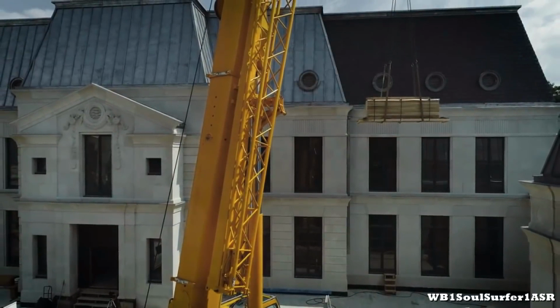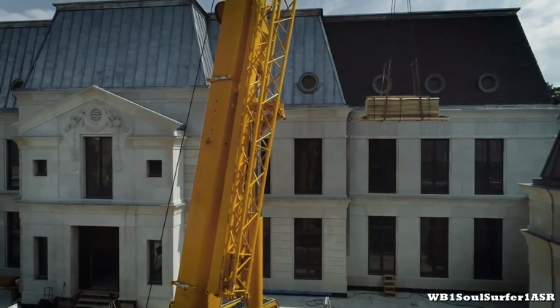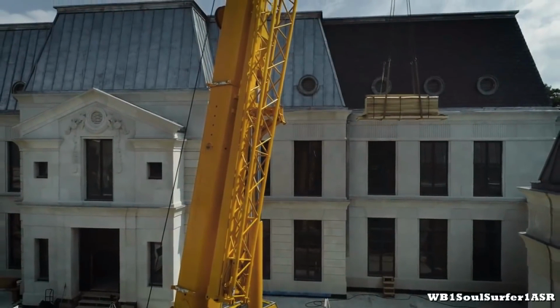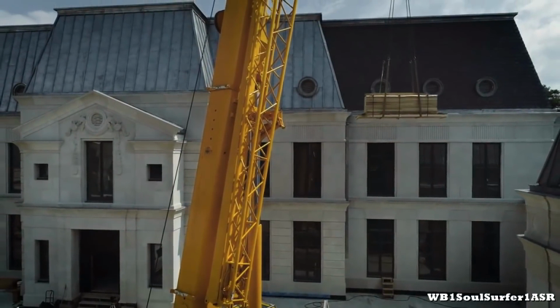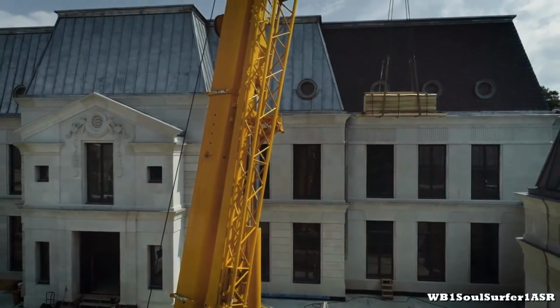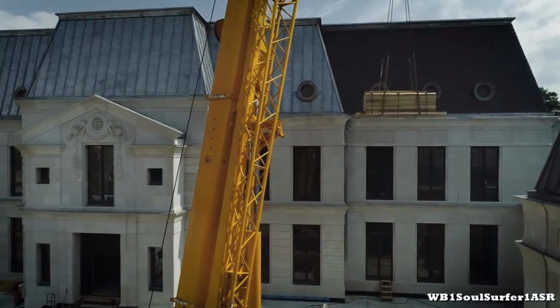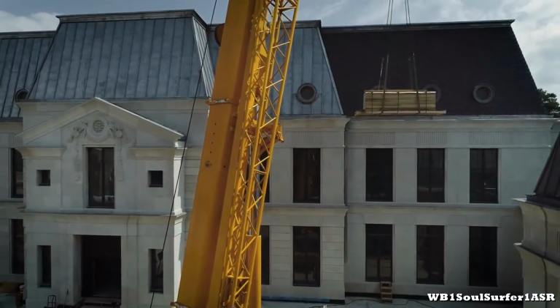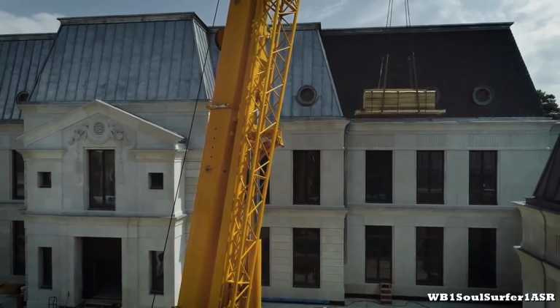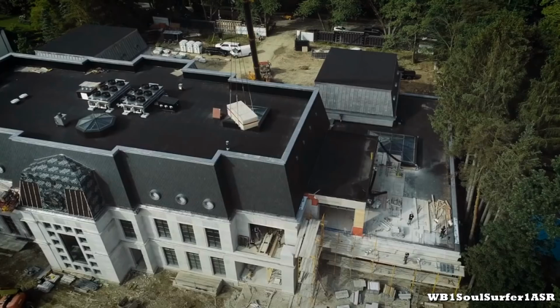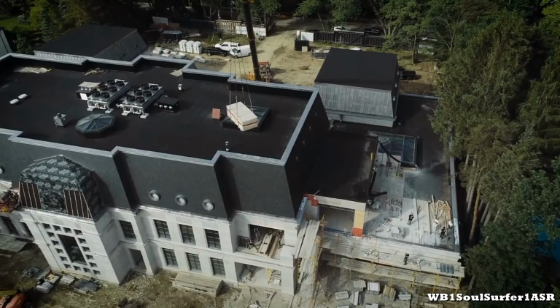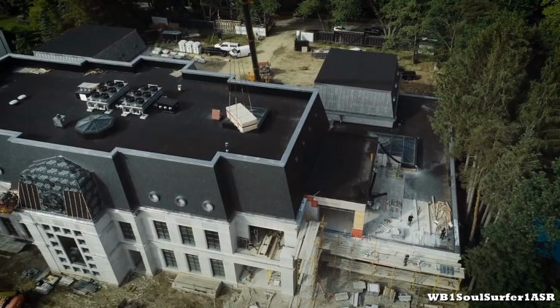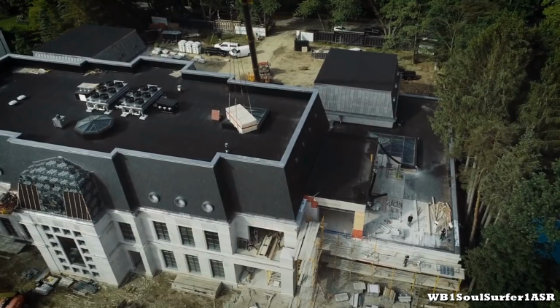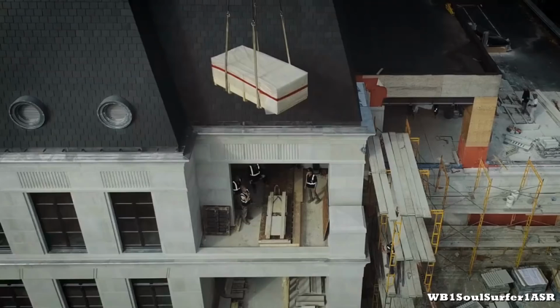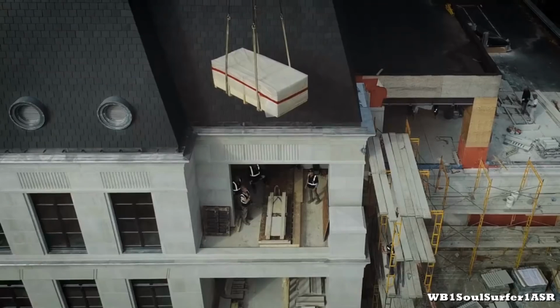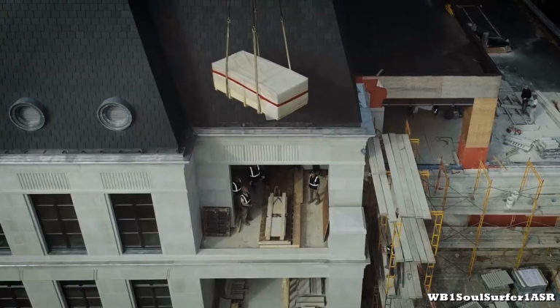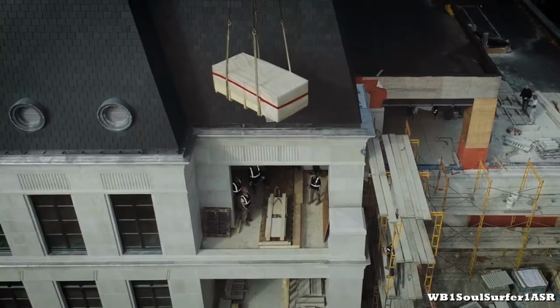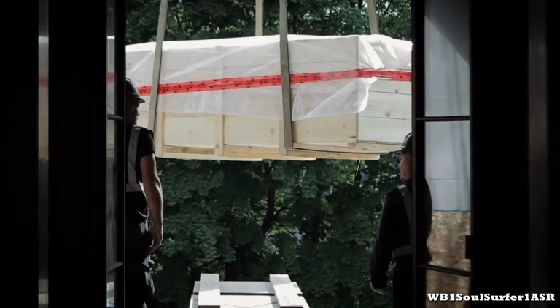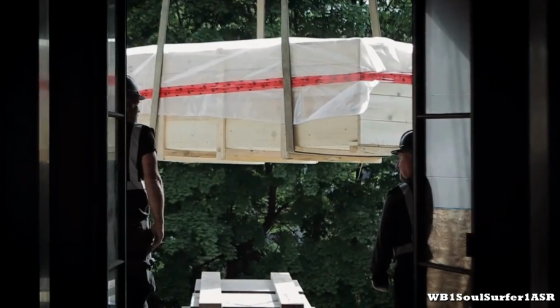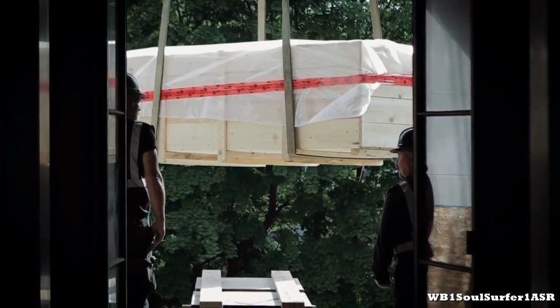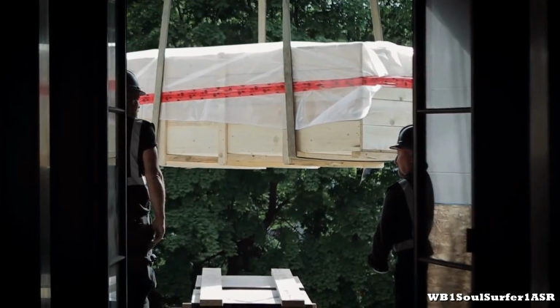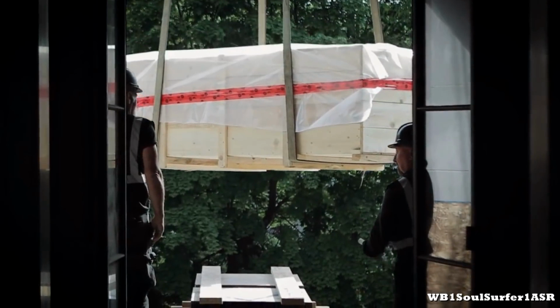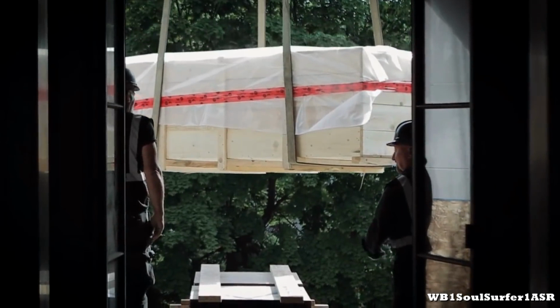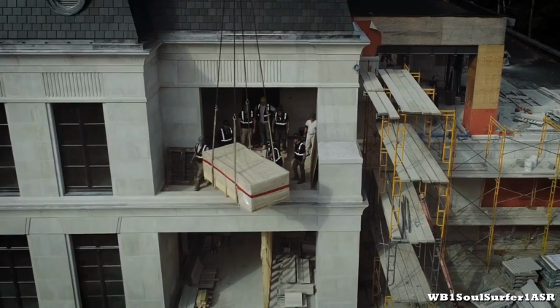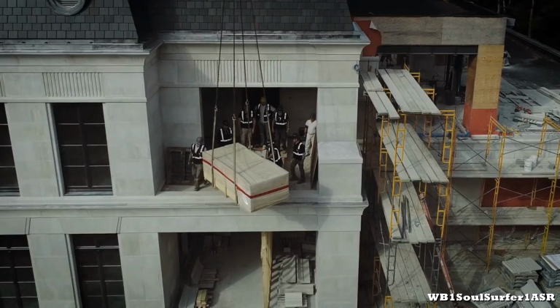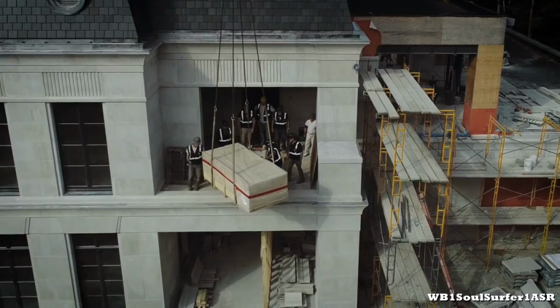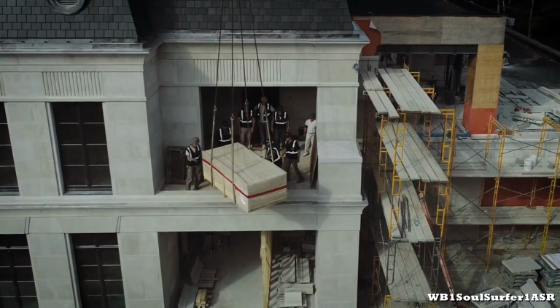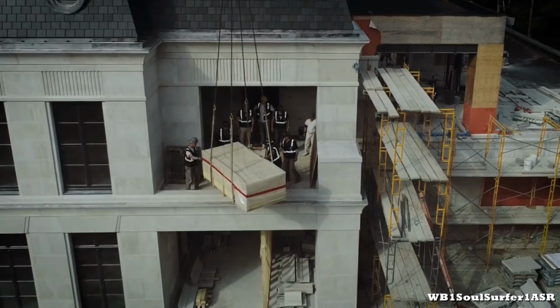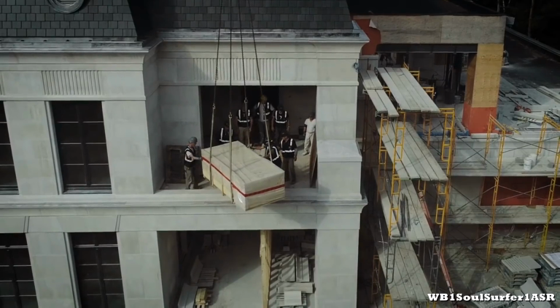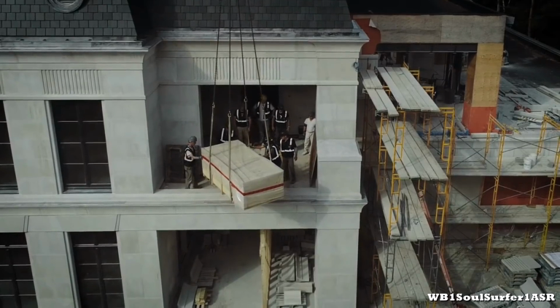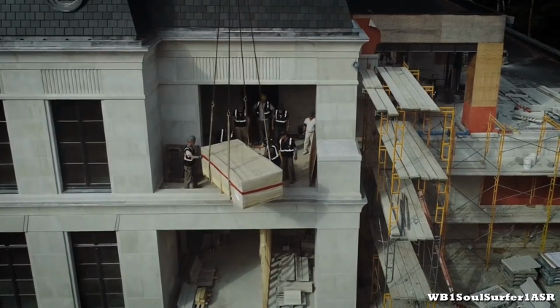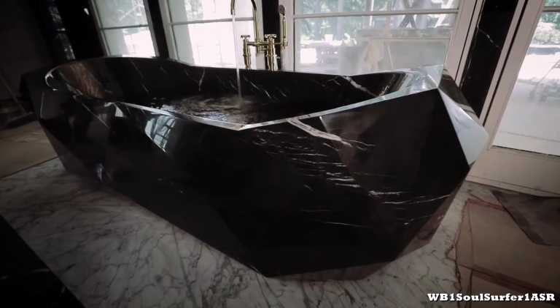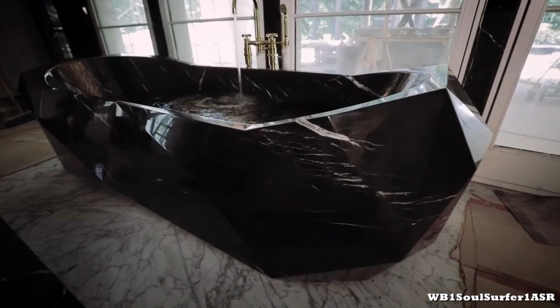Hey everyone, today we're going to talk about Drake's brand new mansion which costs 99.9 million dollars, so enjoy!